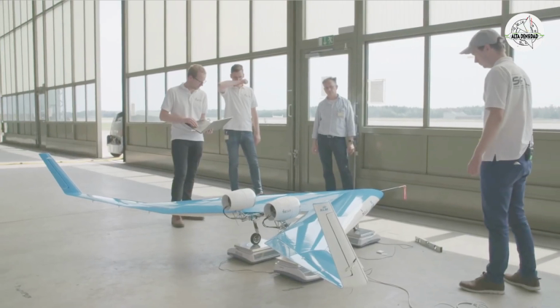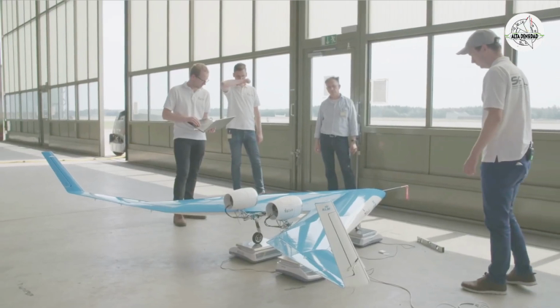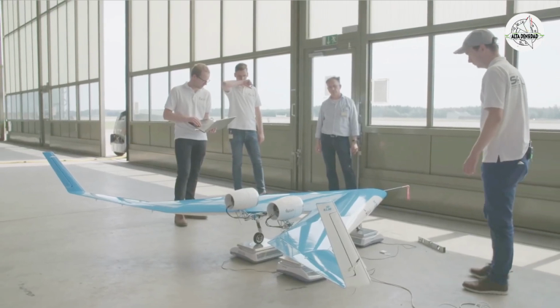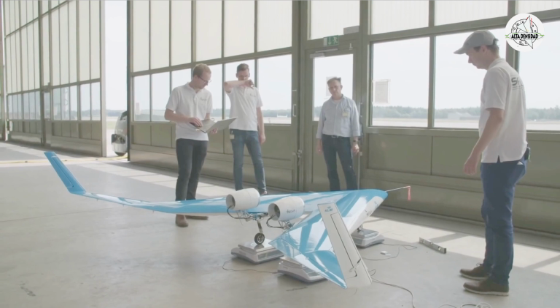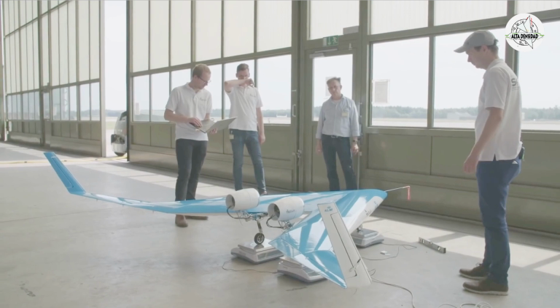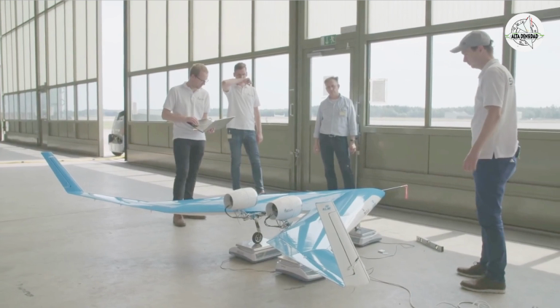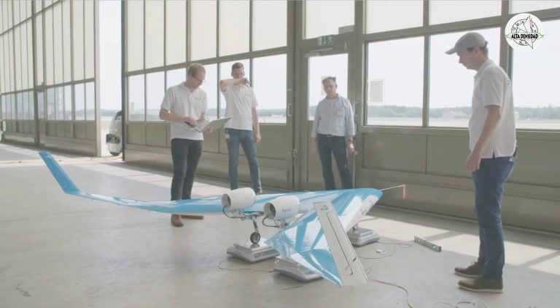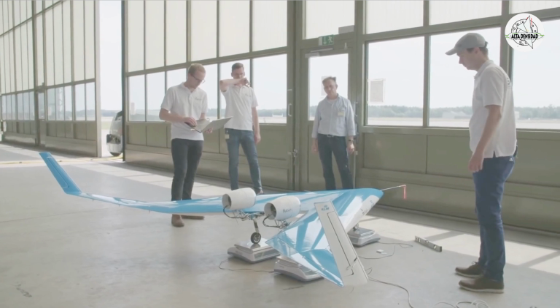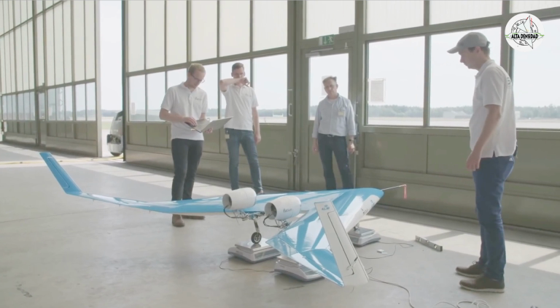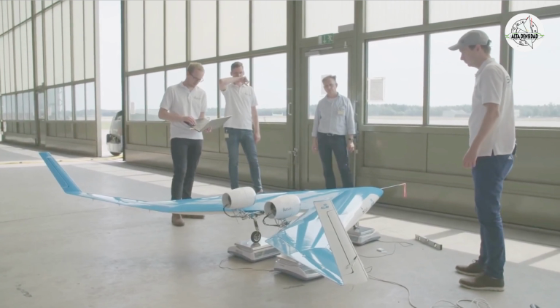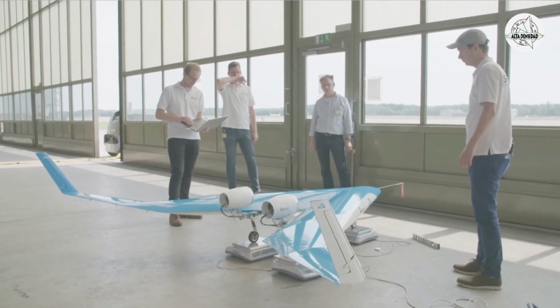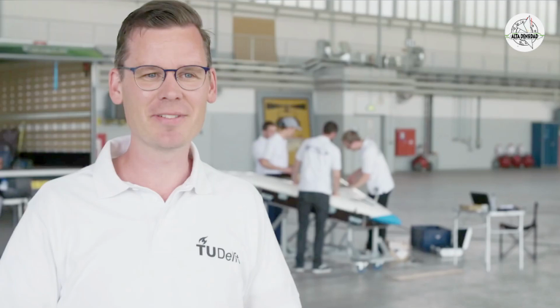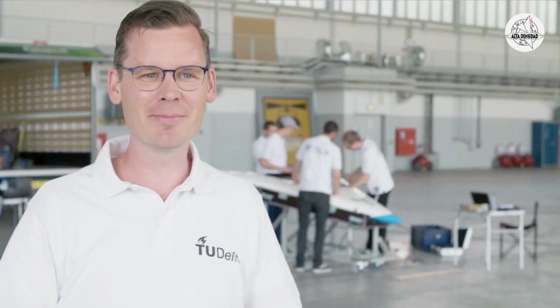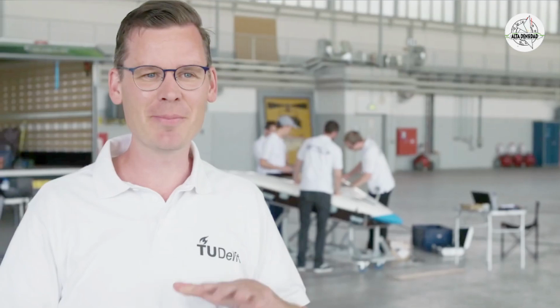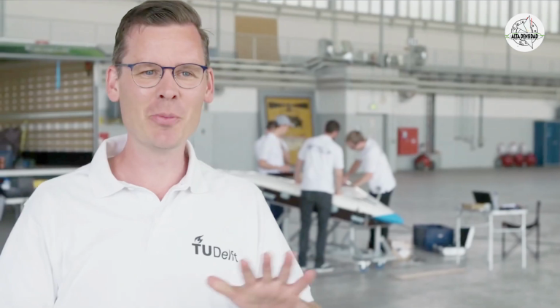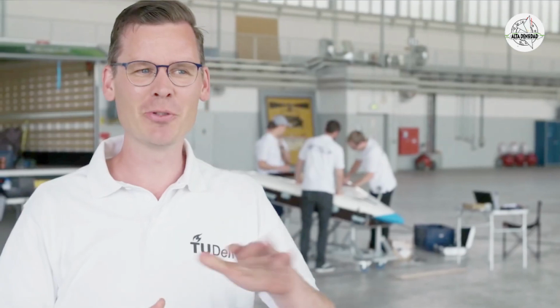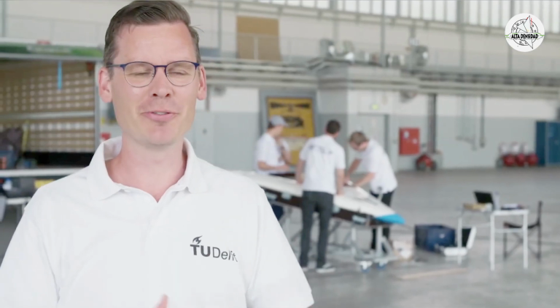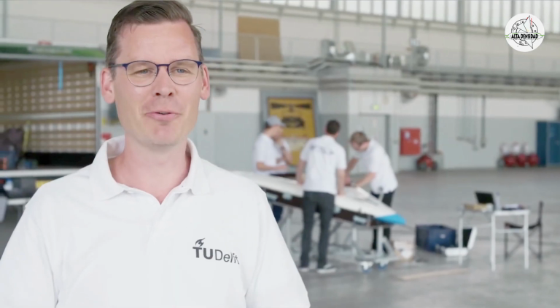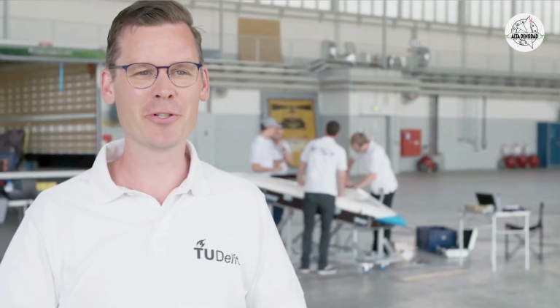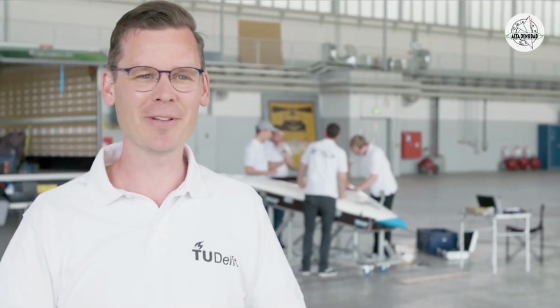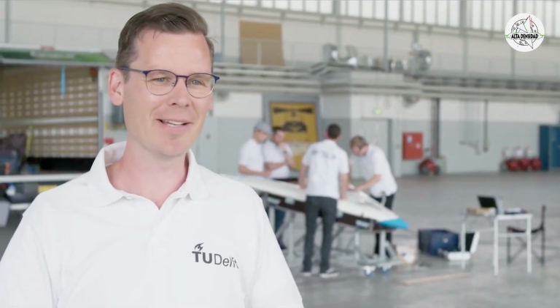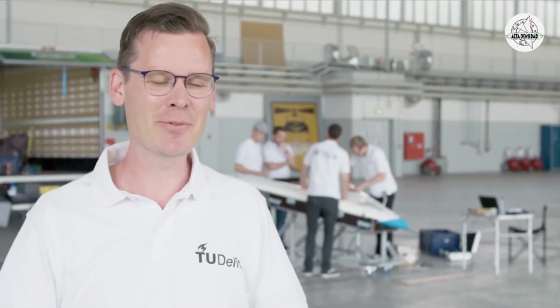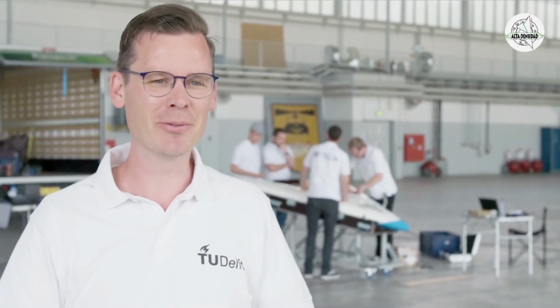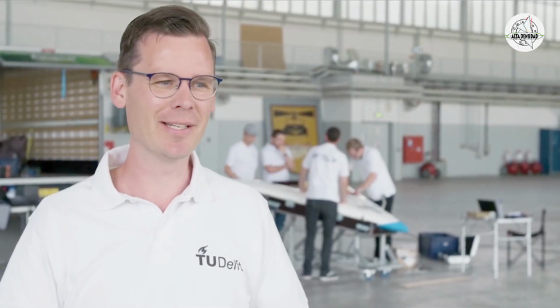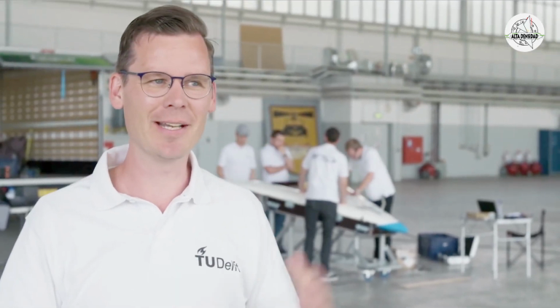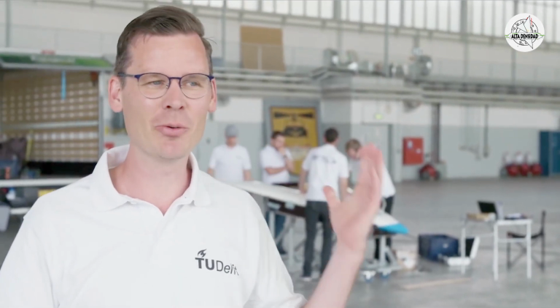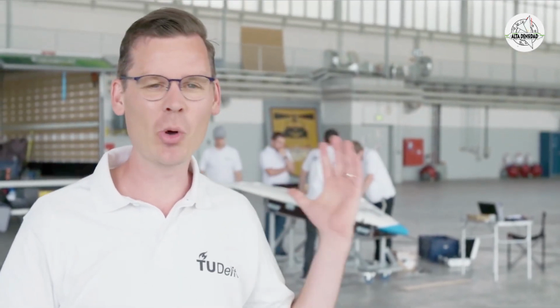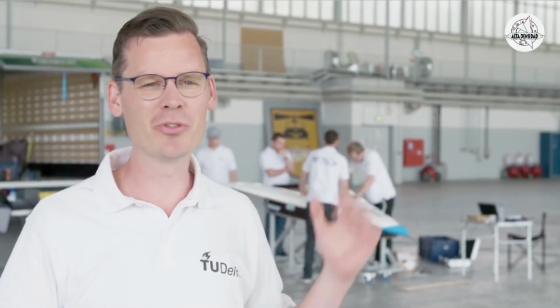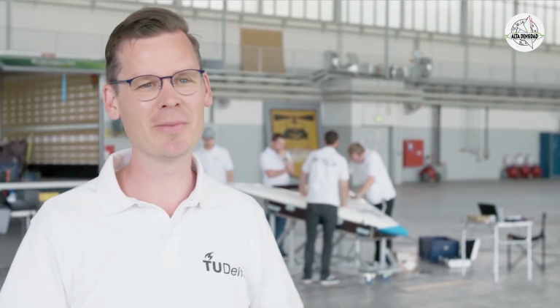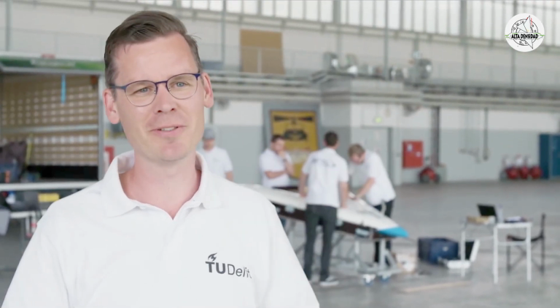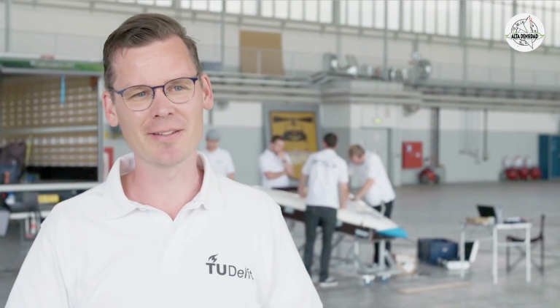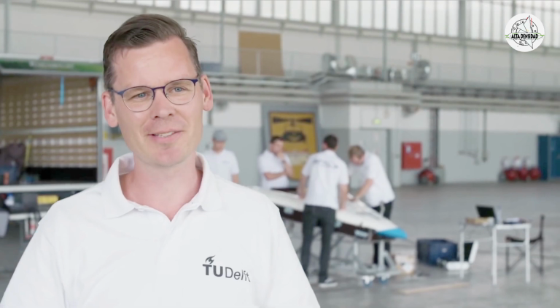It's getting a little tenser towards that moment of first flight, absolutely. And I know the whole team is feeling that.